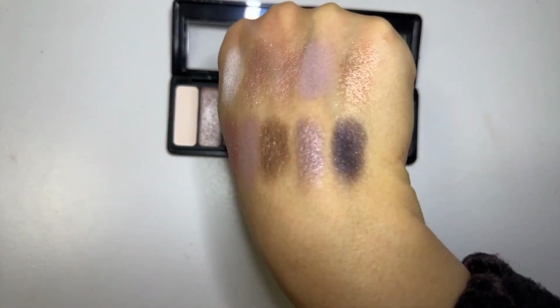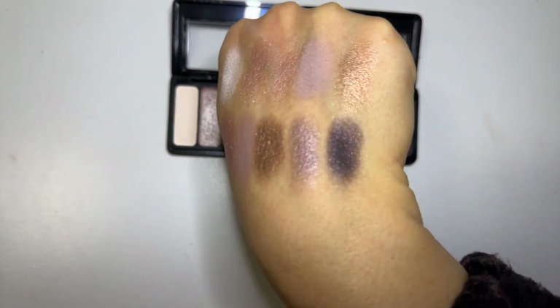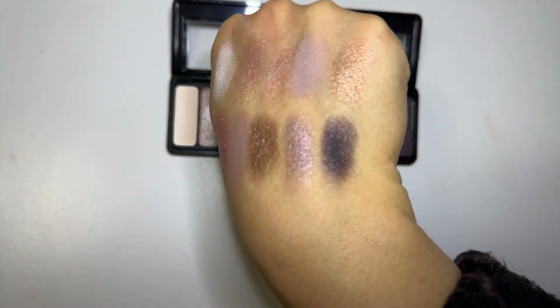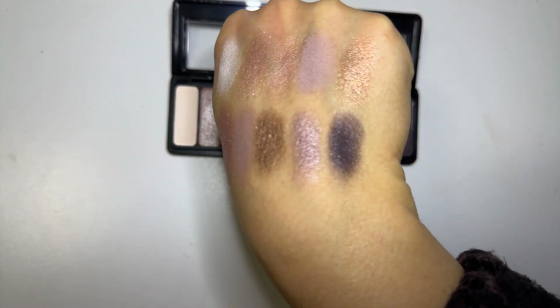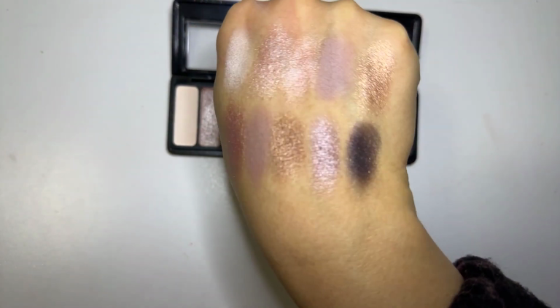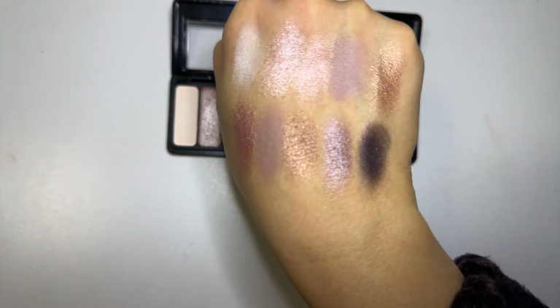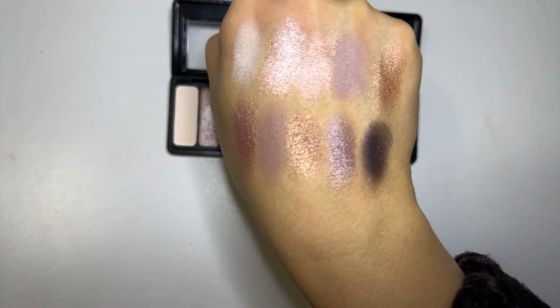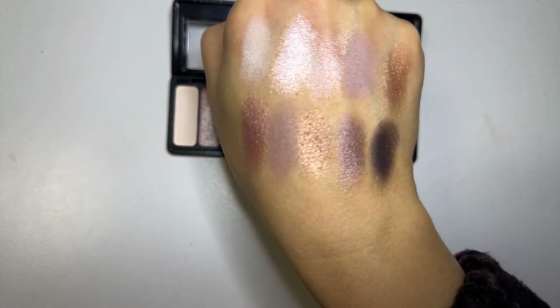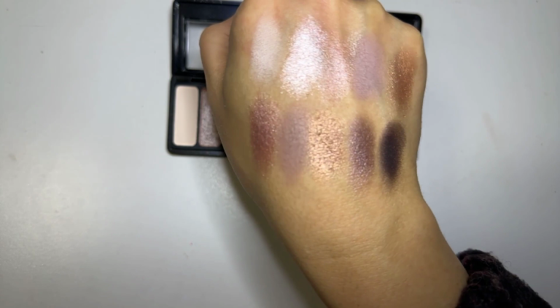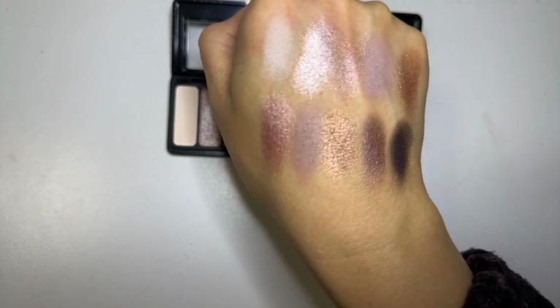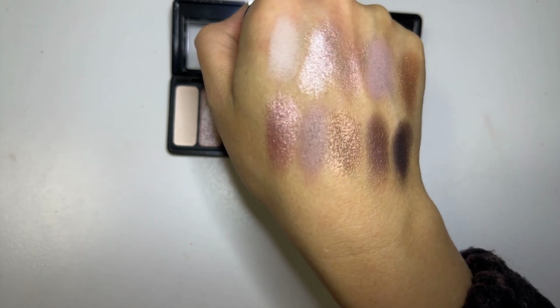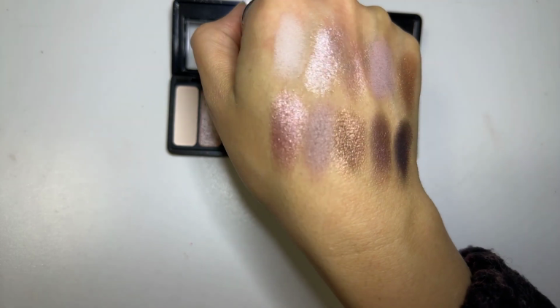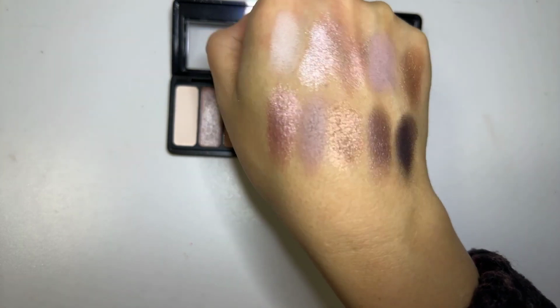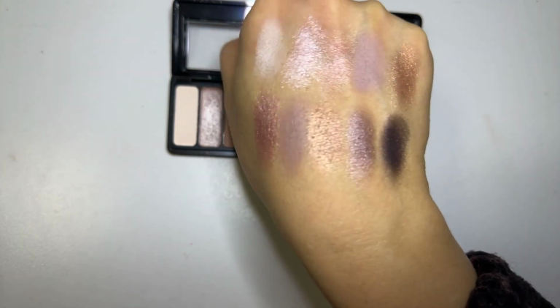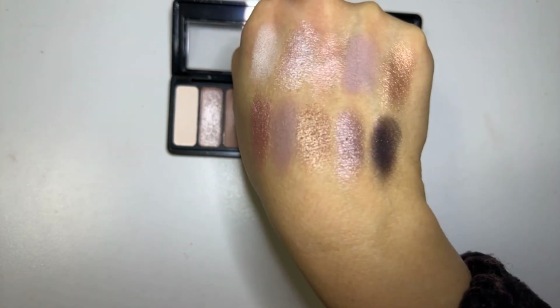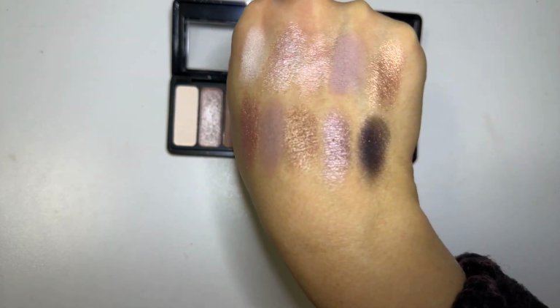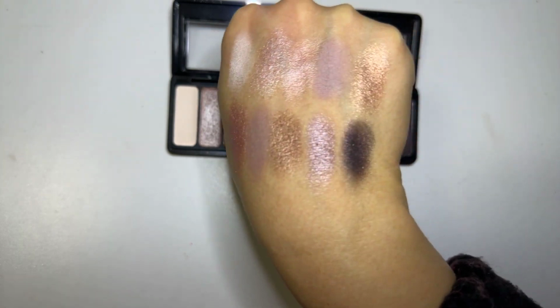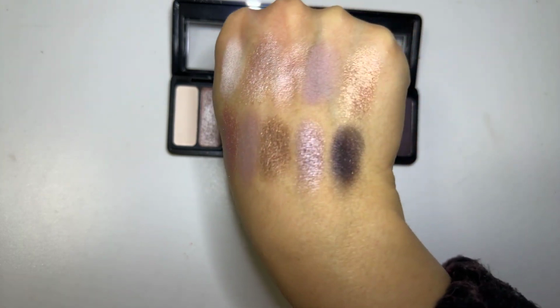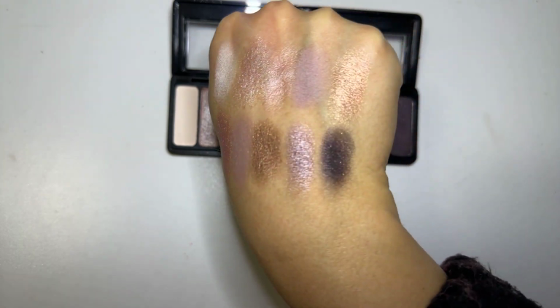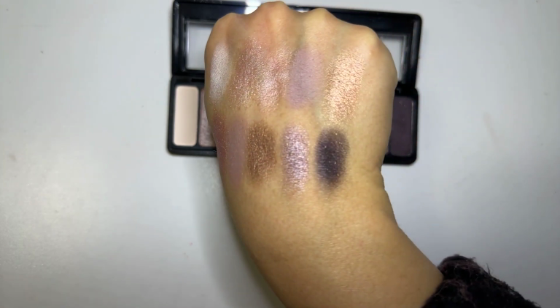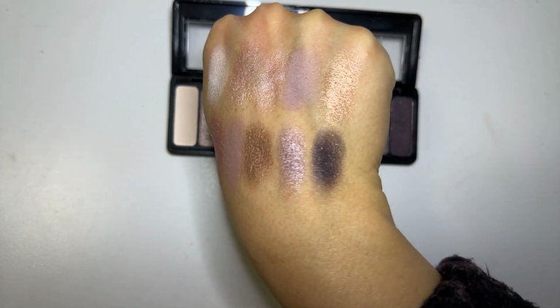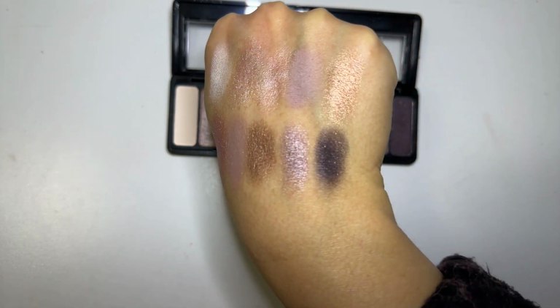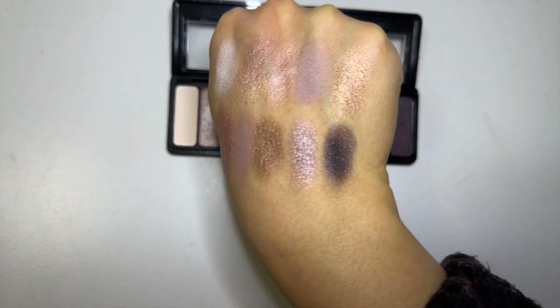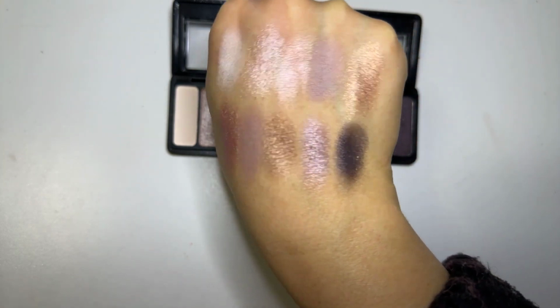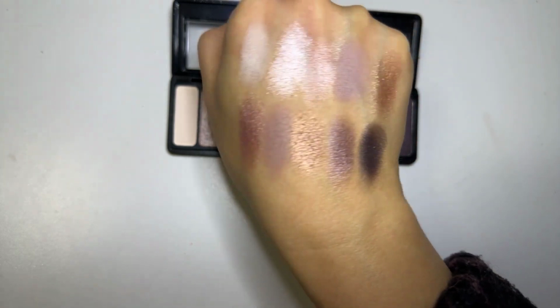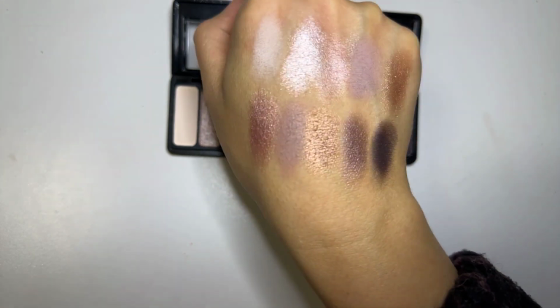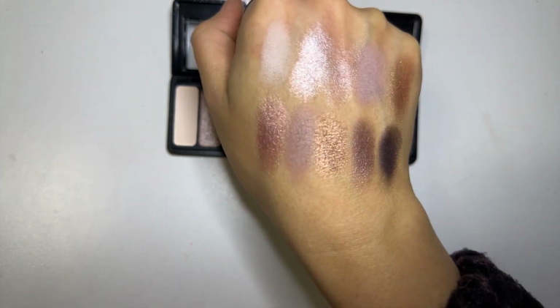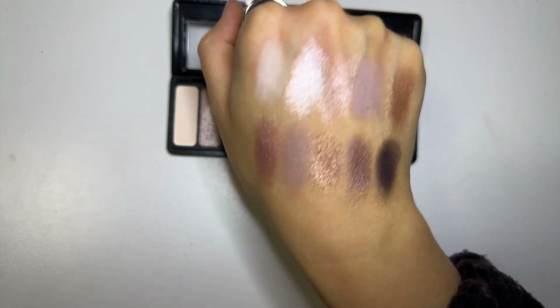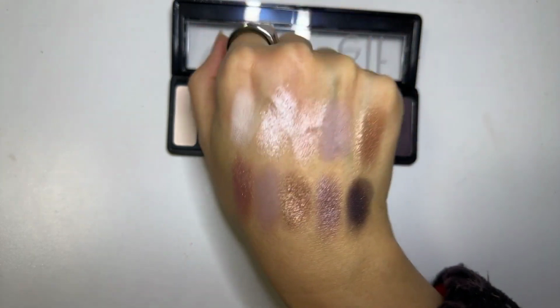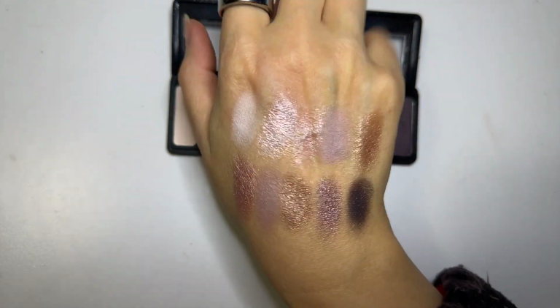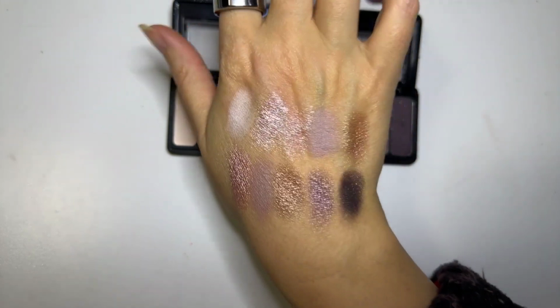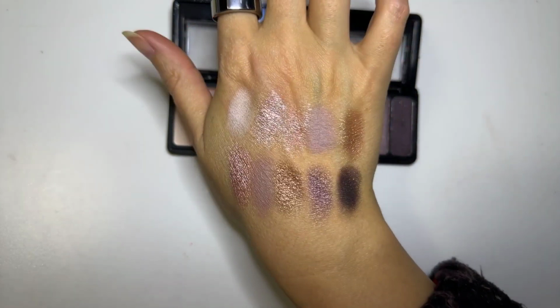That dark color works absolutely fantastic if you're using it on a thin brush as an eyeliner. I hope this helps.